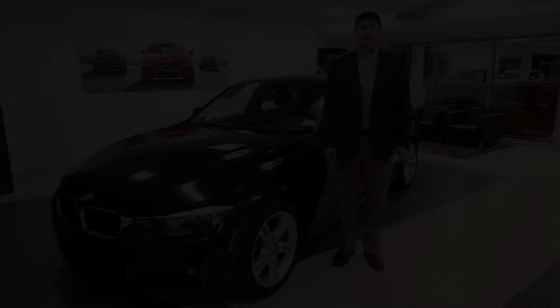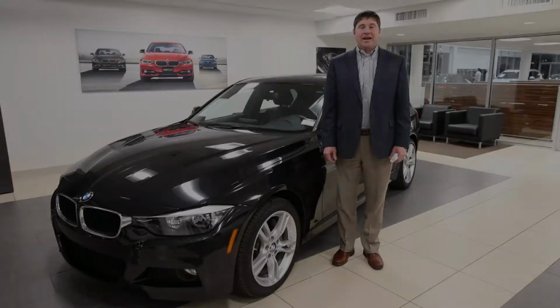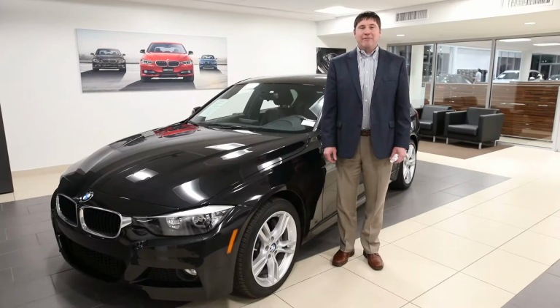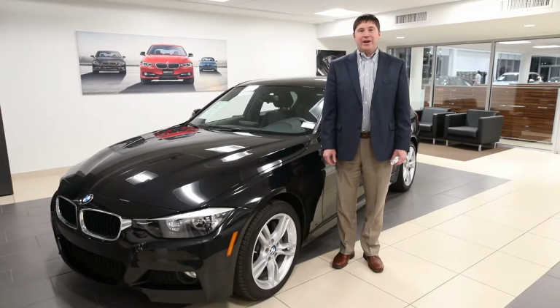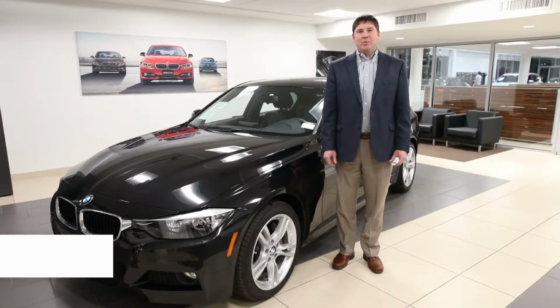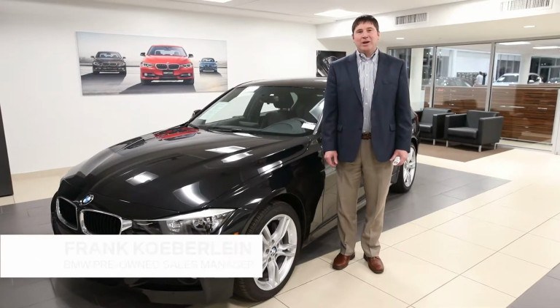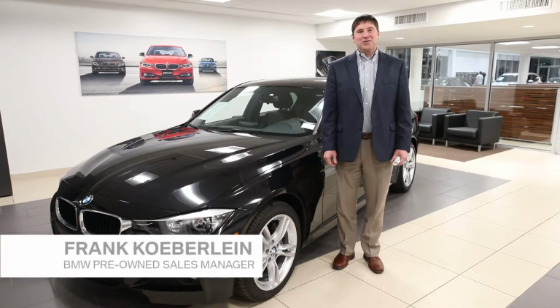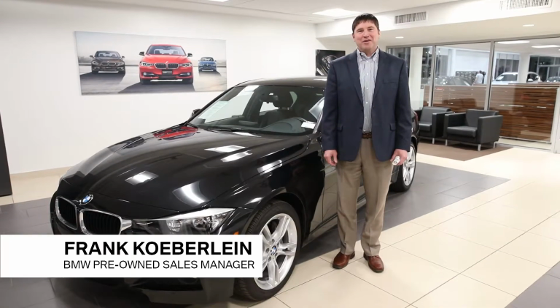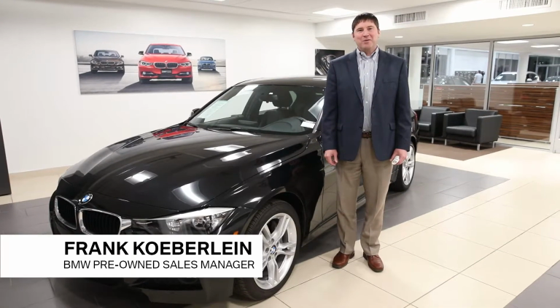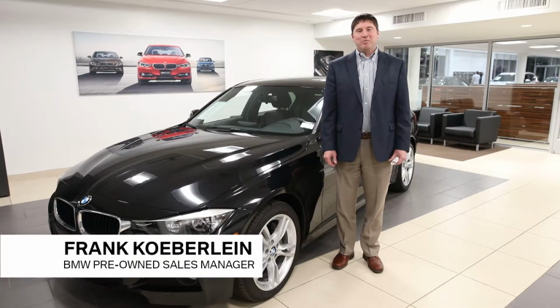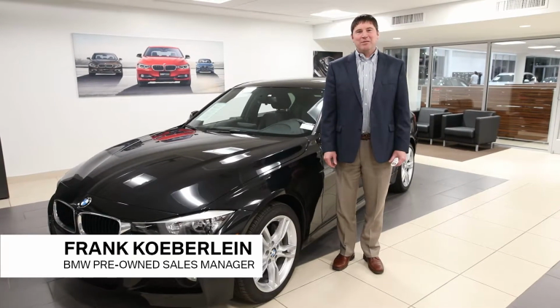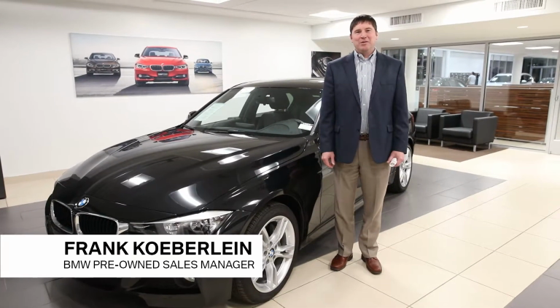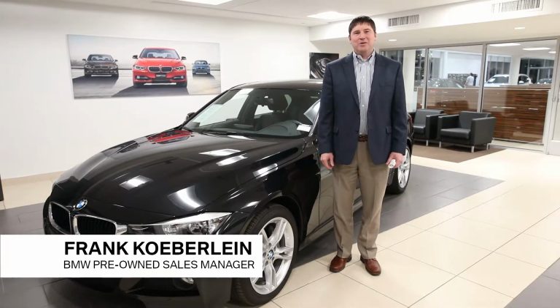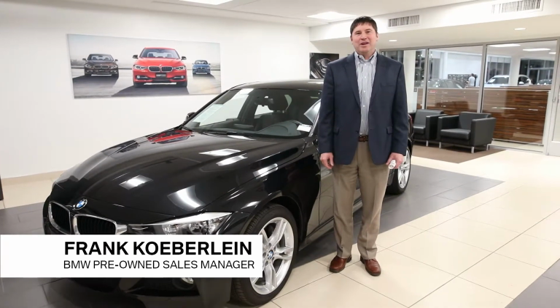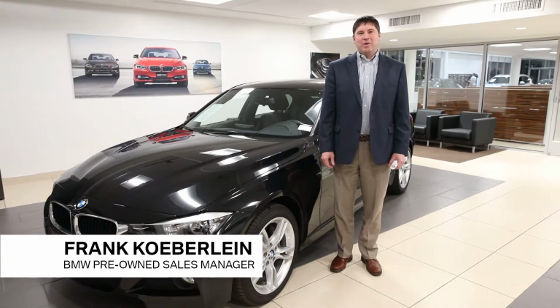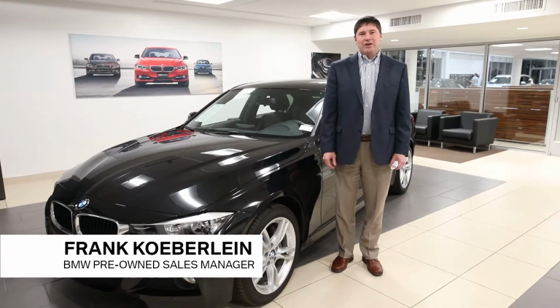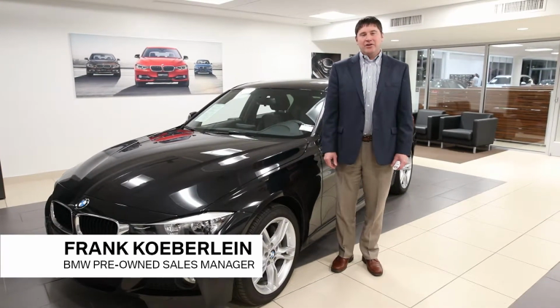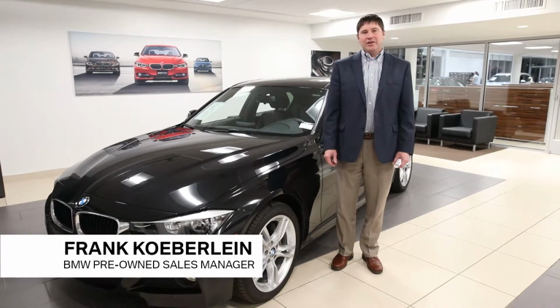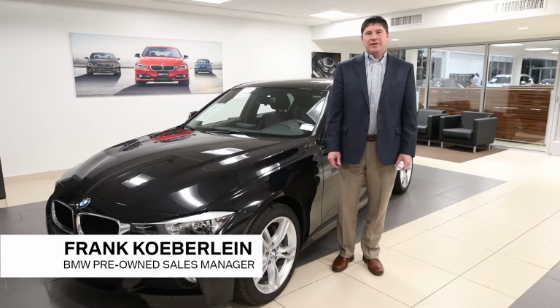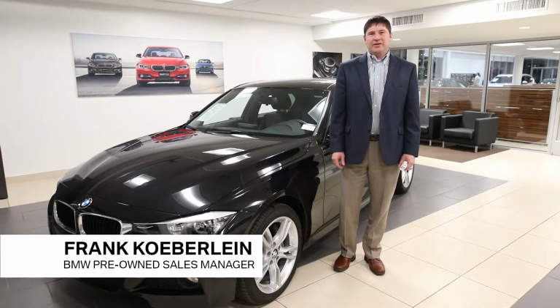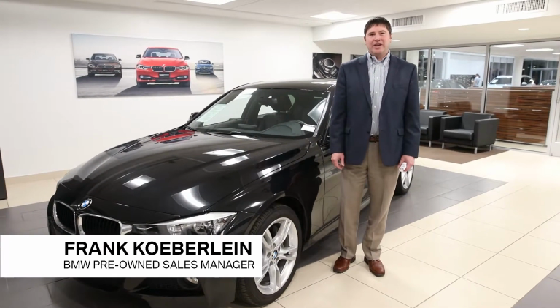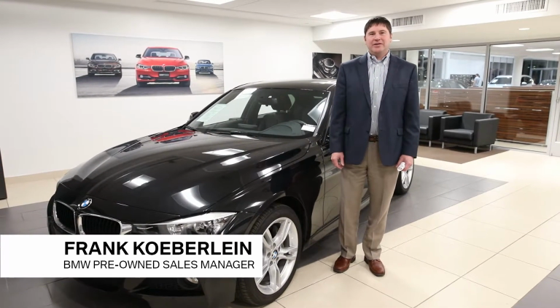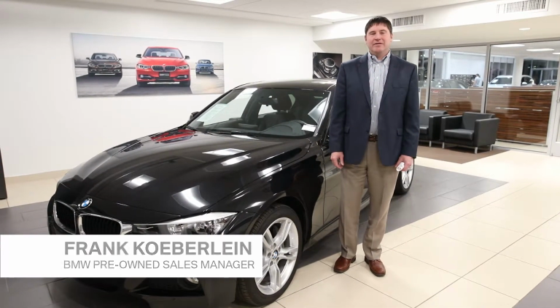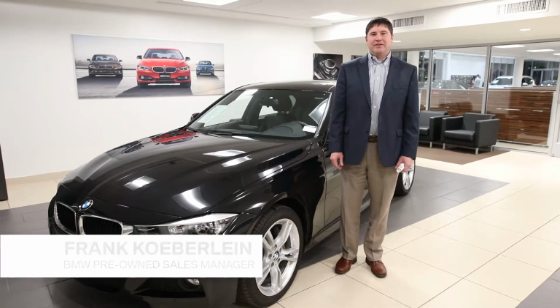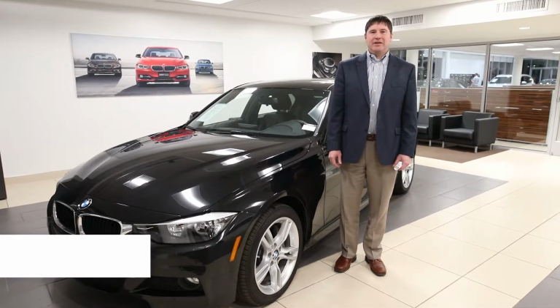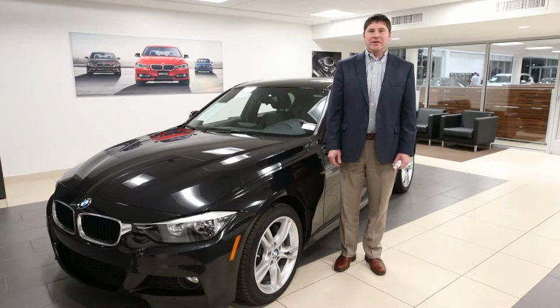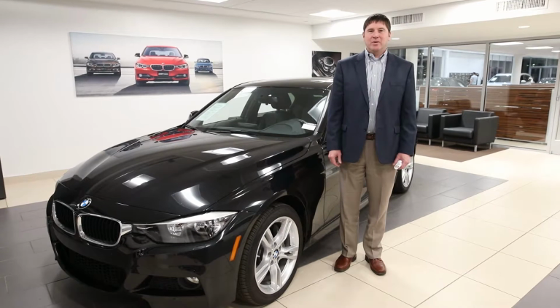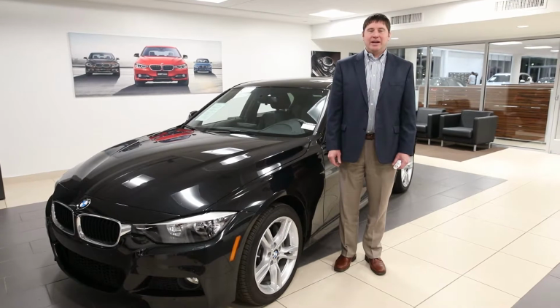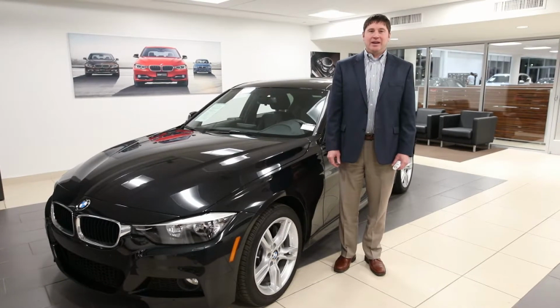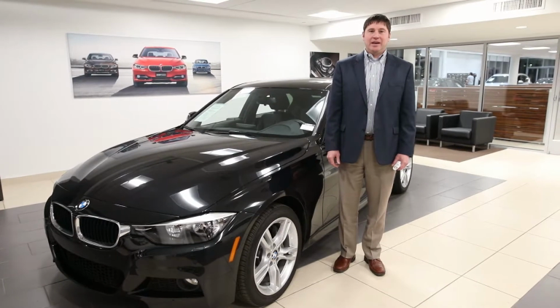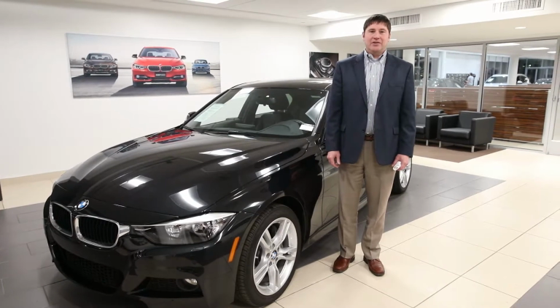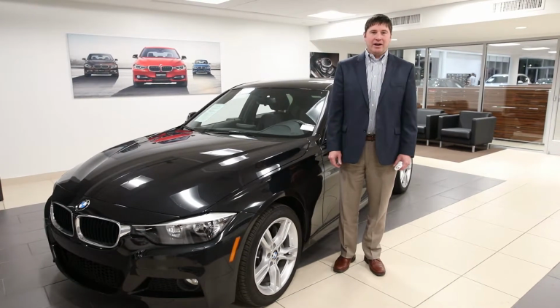Hi, I'm Frank Koberlein with Dryer and Ride Bowl BMW. I want to introduce you to this 2015 328 X-Drive.